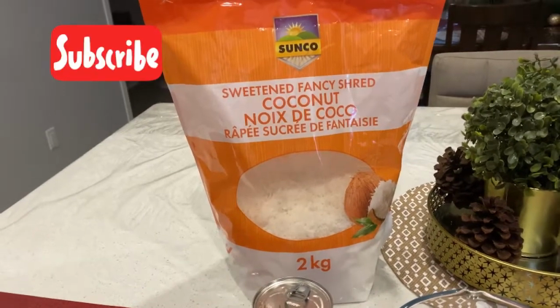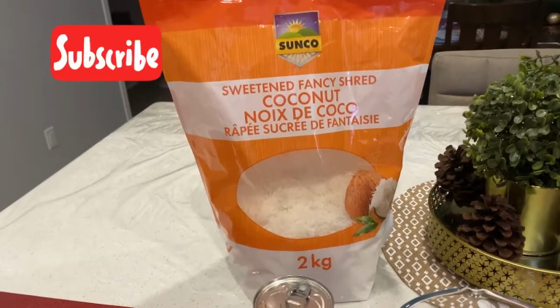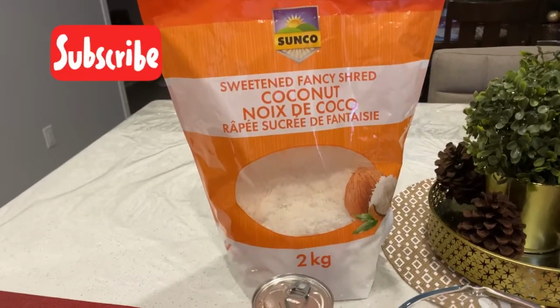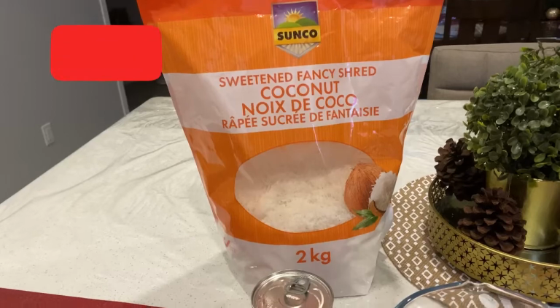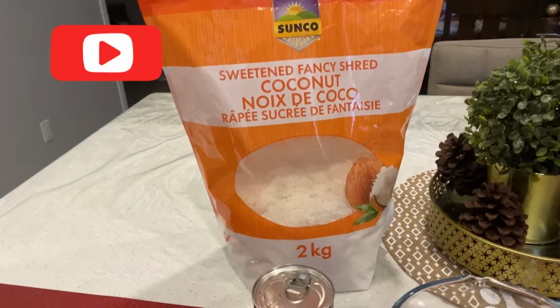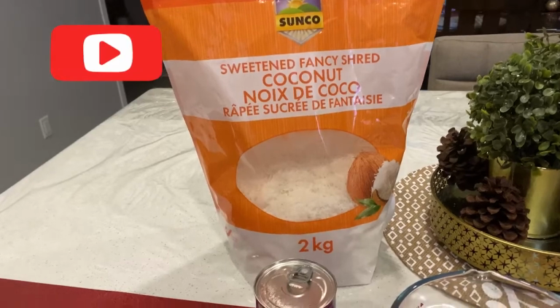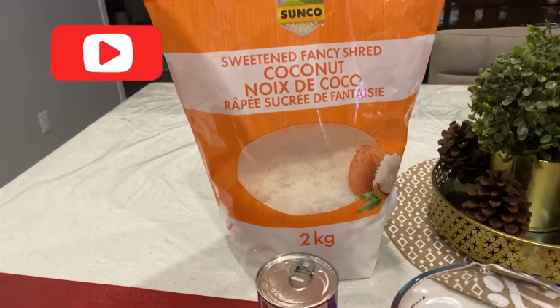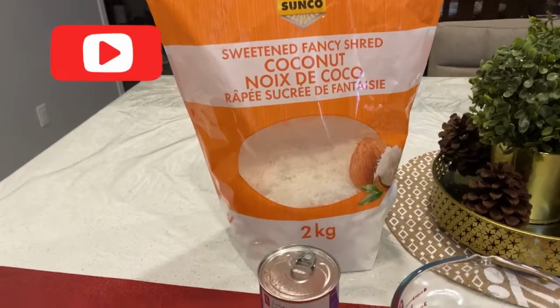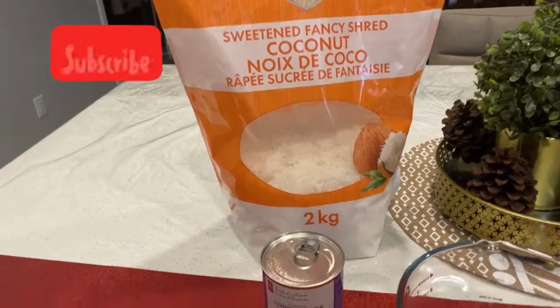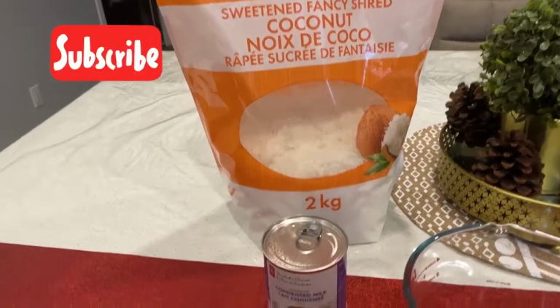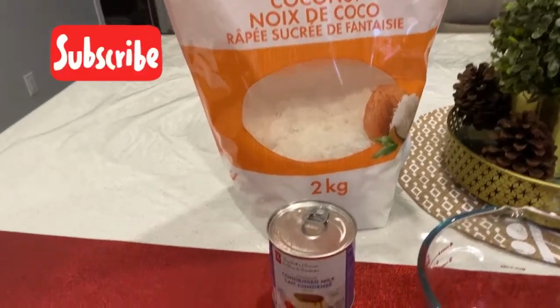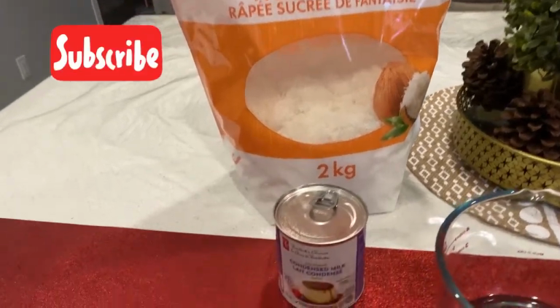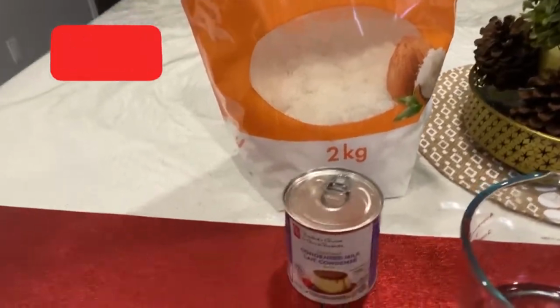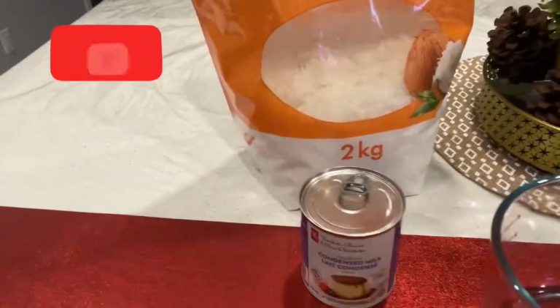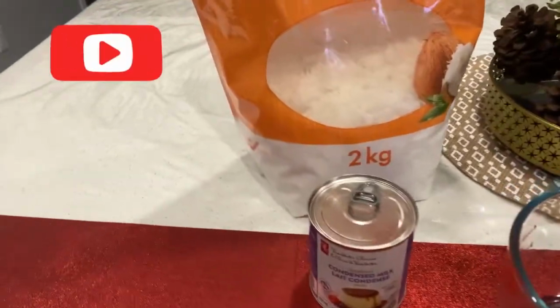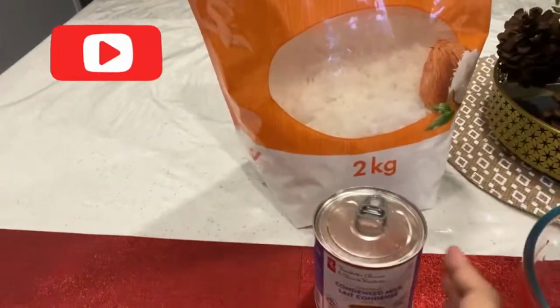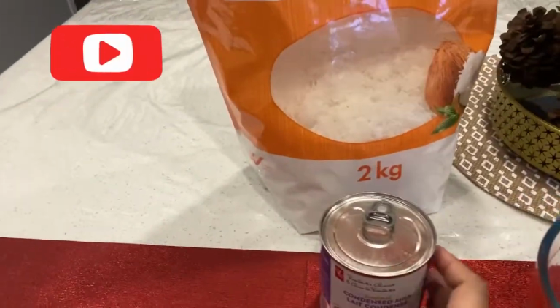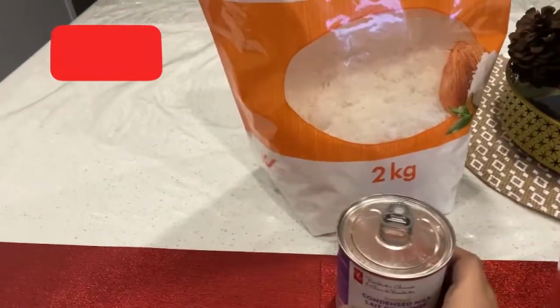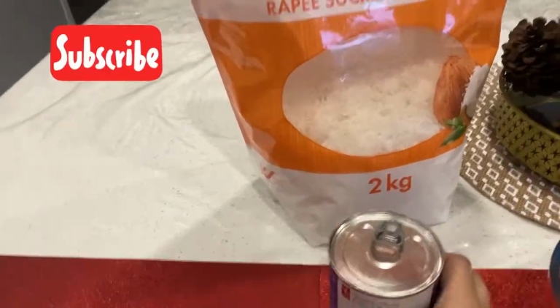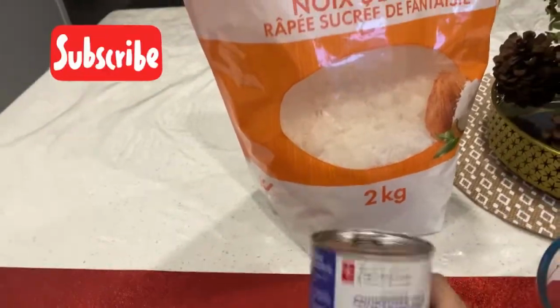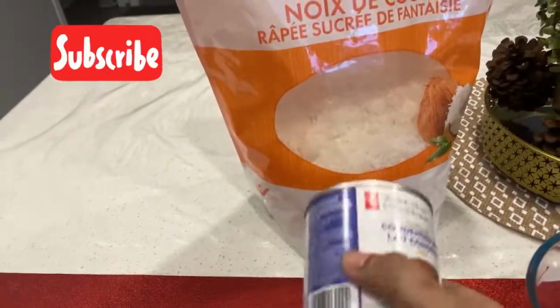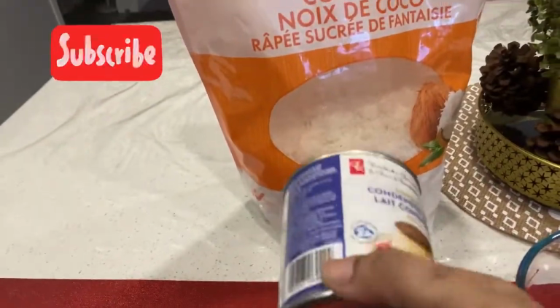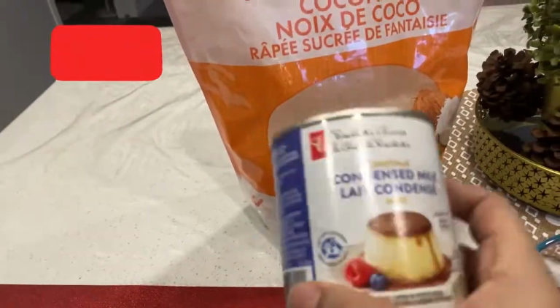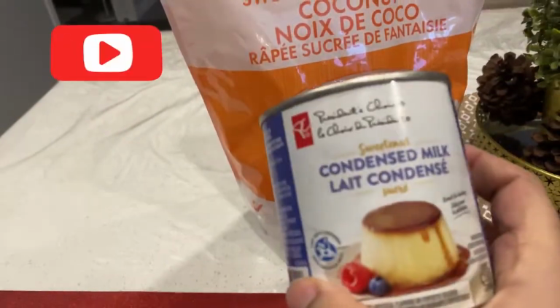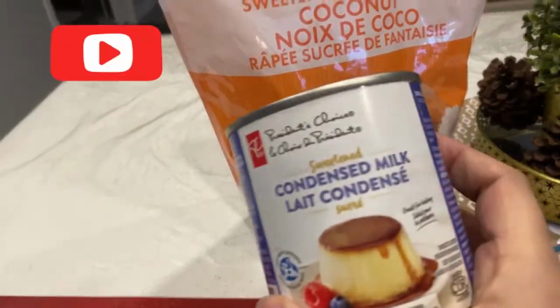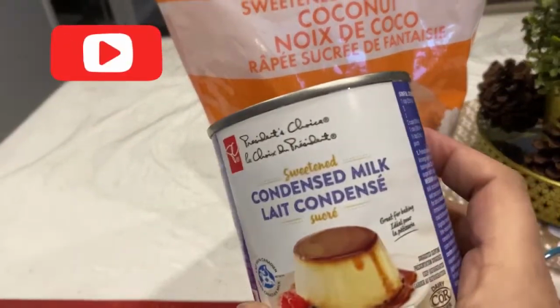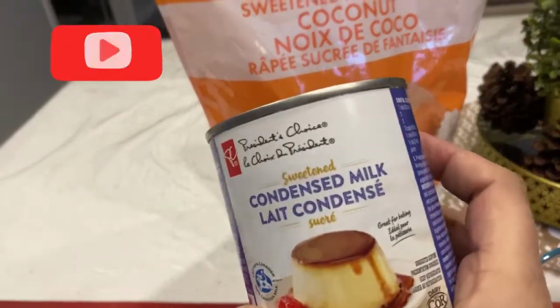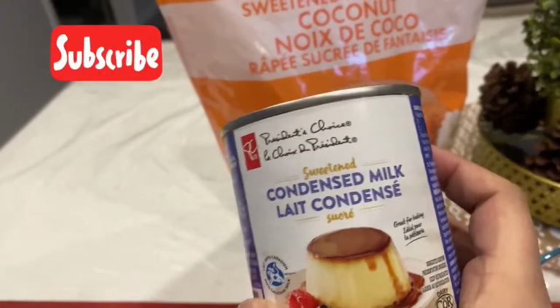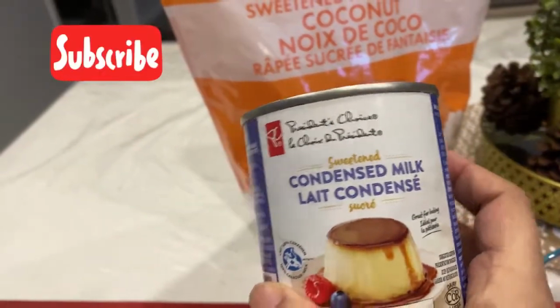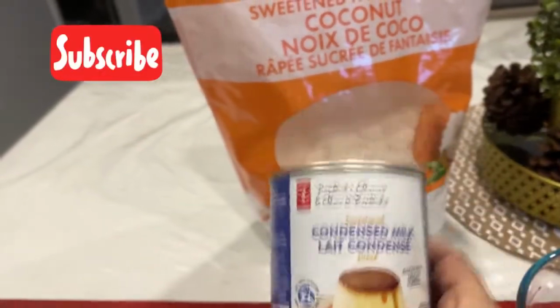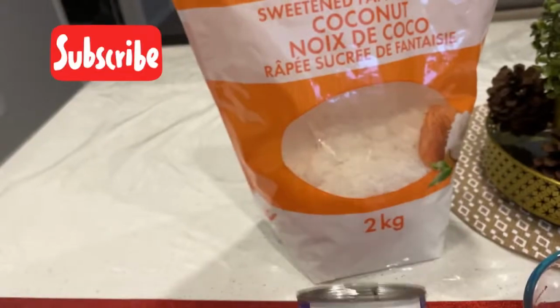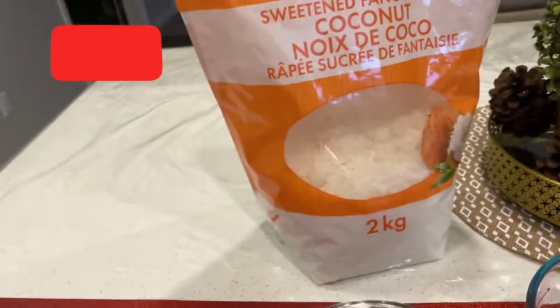After all, it is coconut and condensed milk. This is a chocolate.